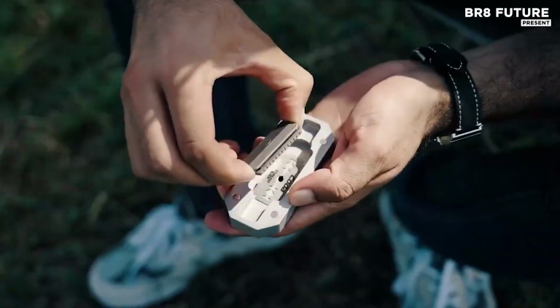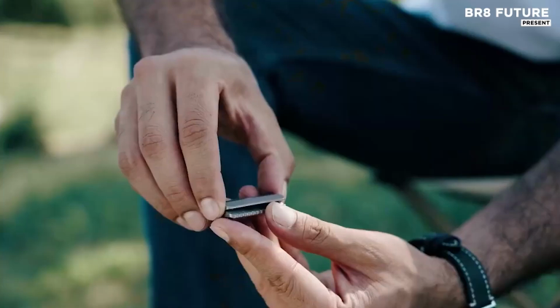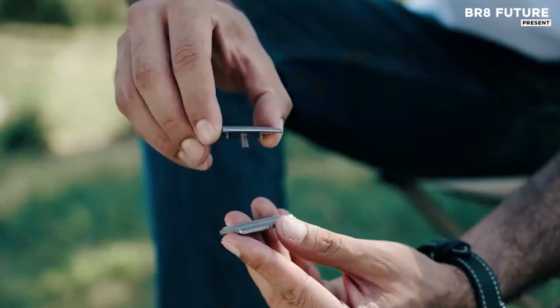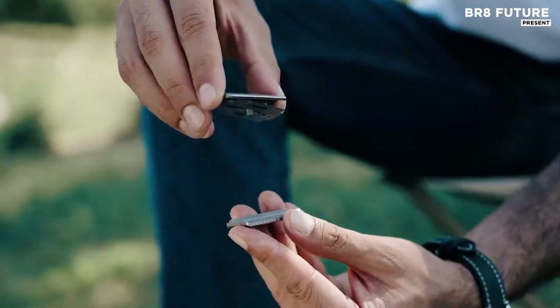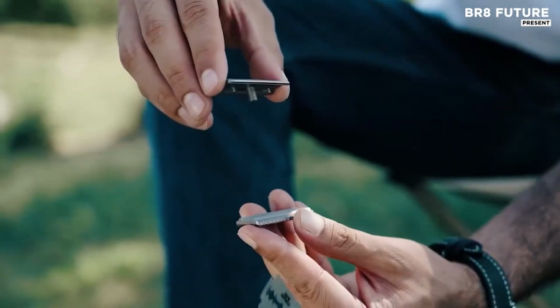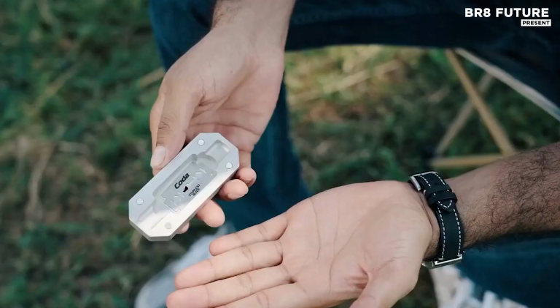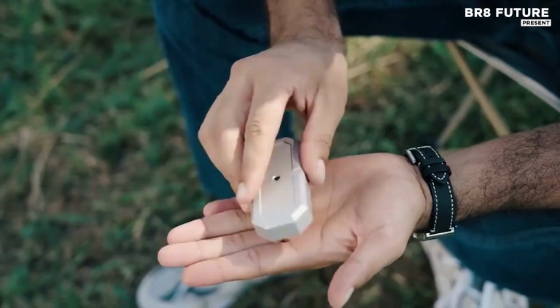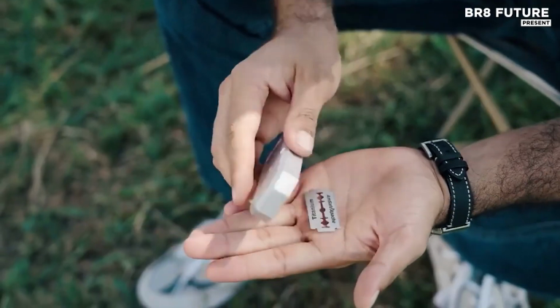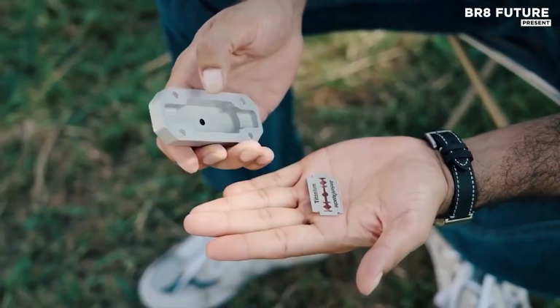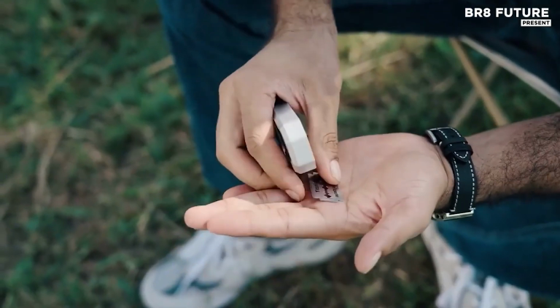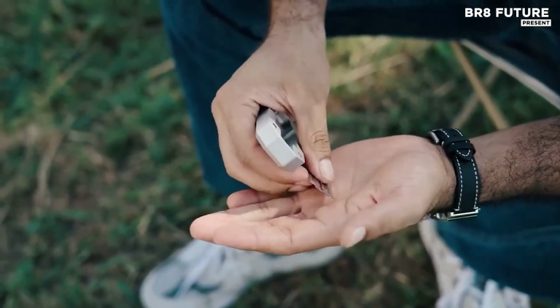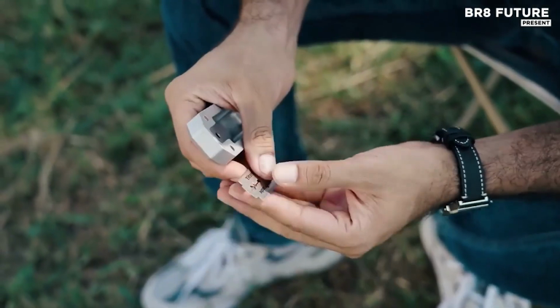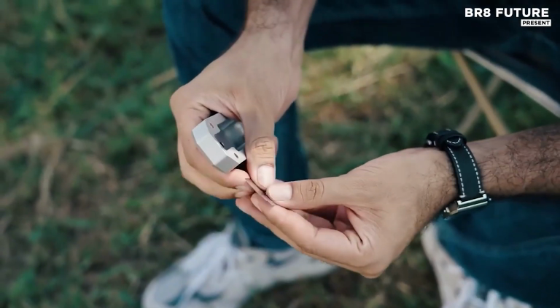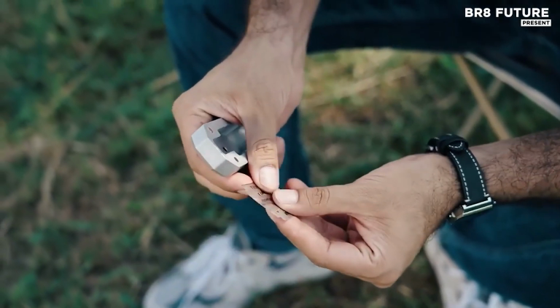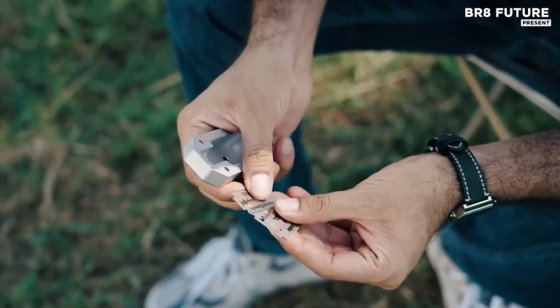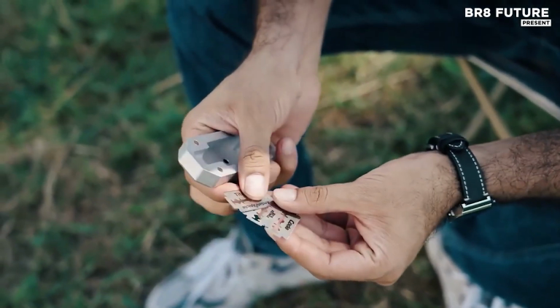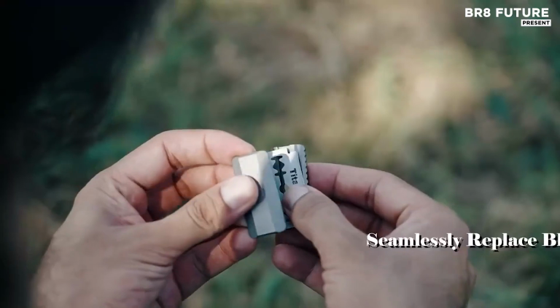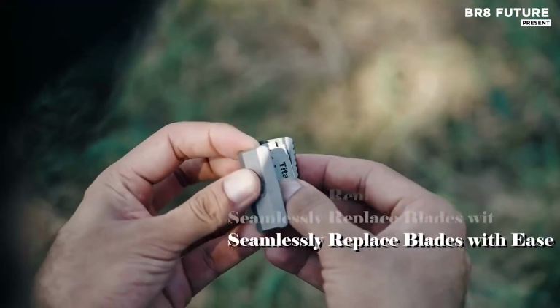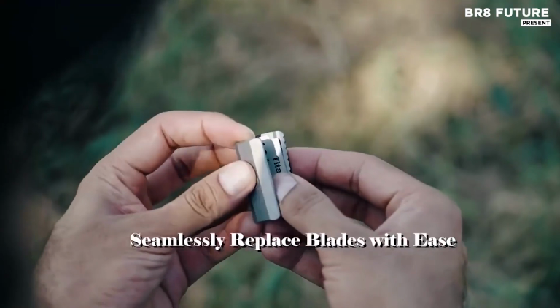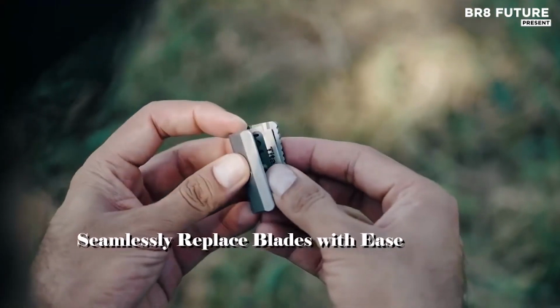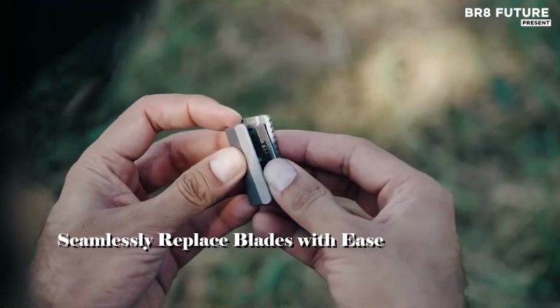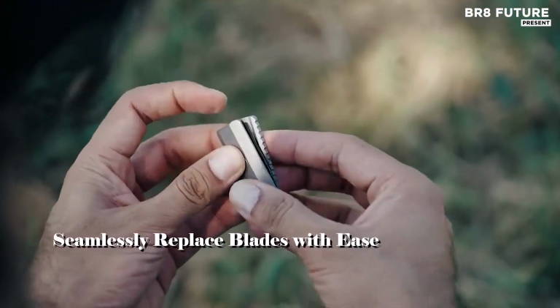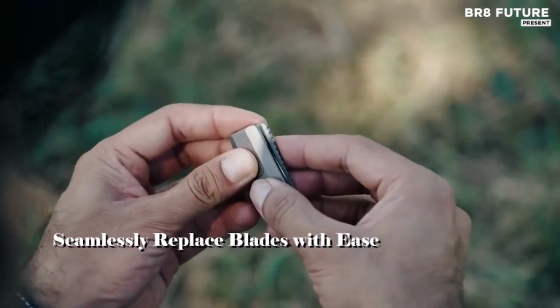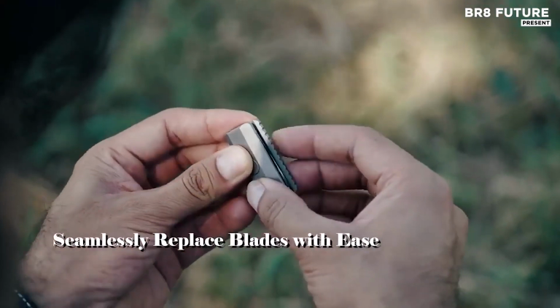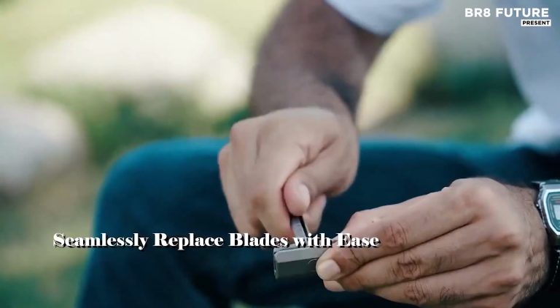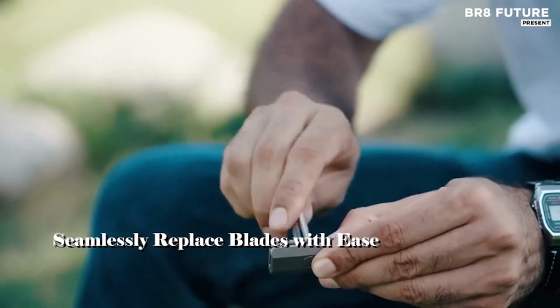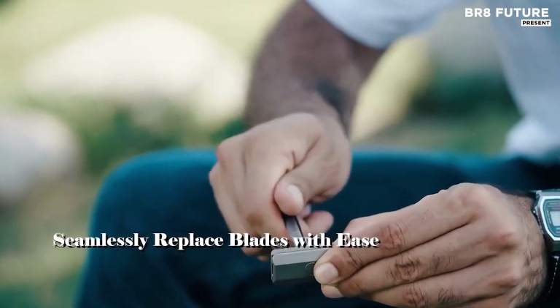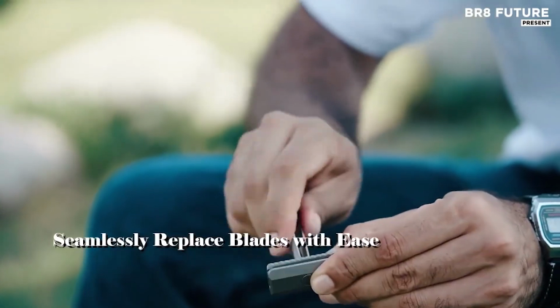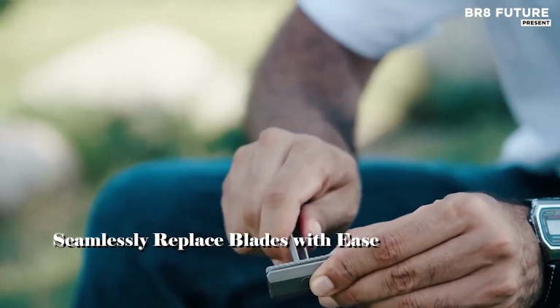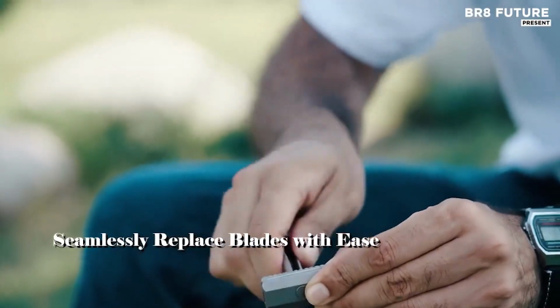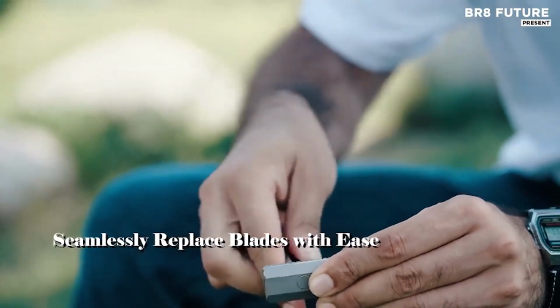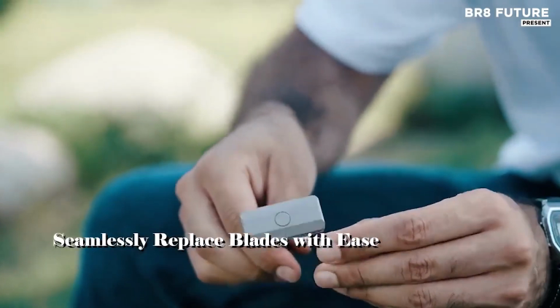The collapsible structure ensures compact storage, perfect for stowing in an adopt kit or backpack without sacrificing blade stability.